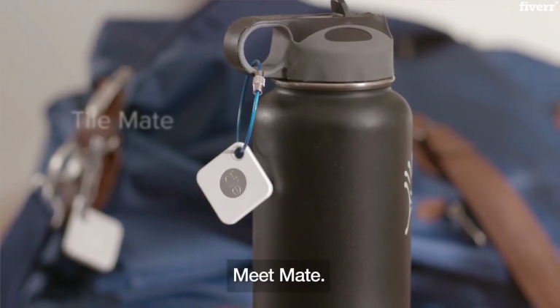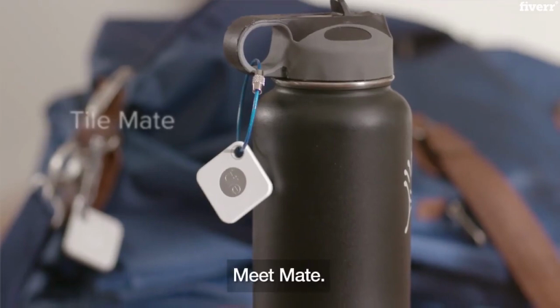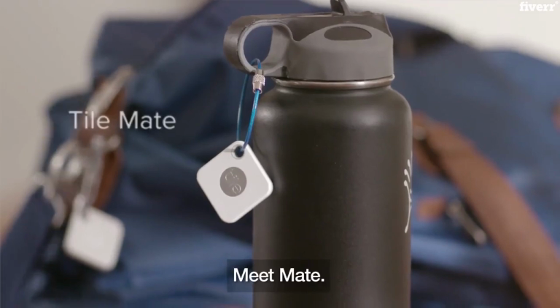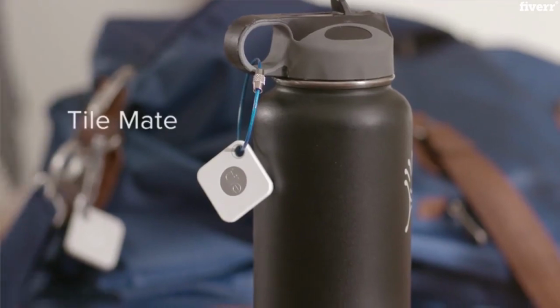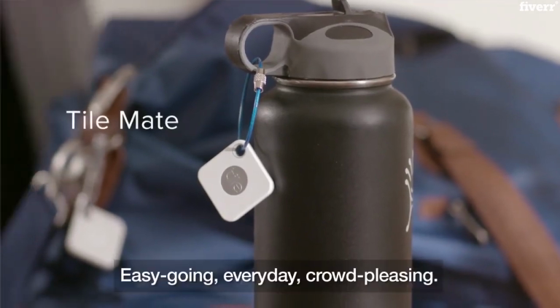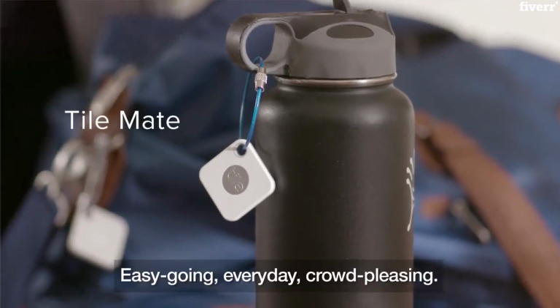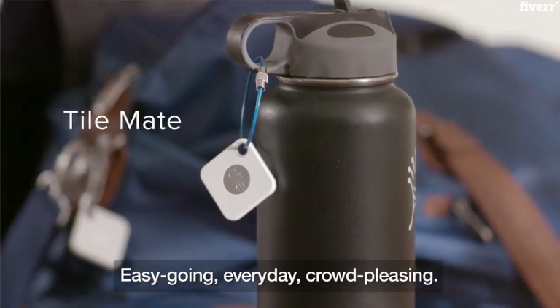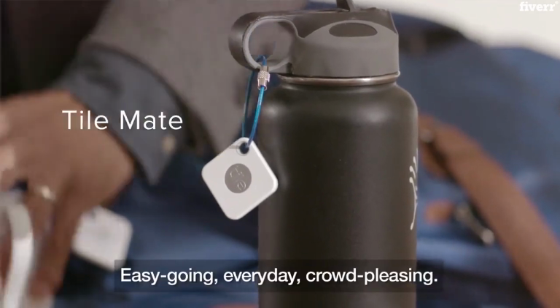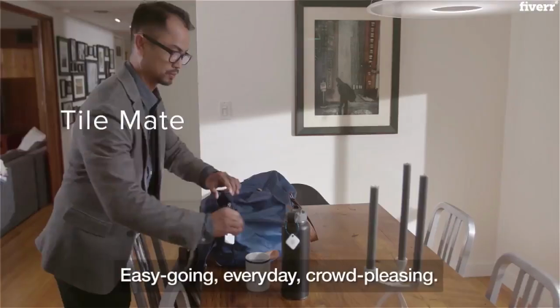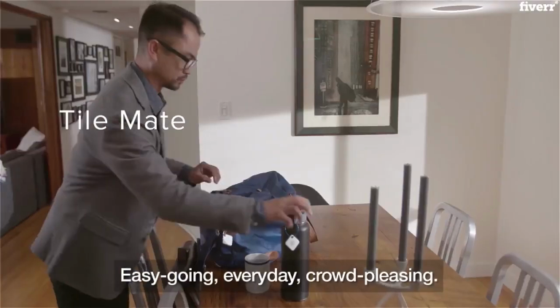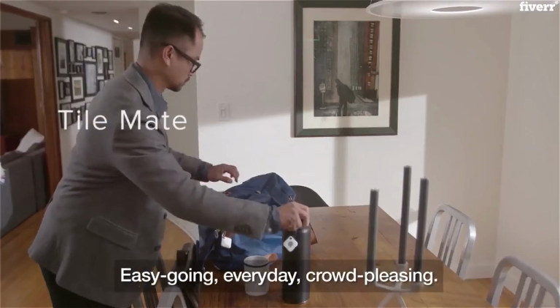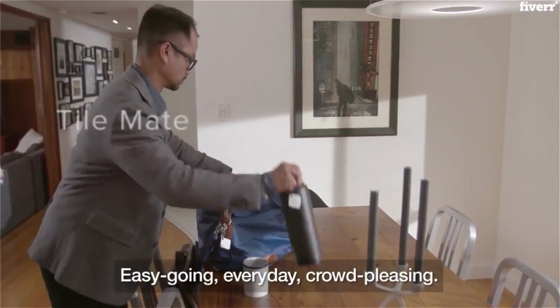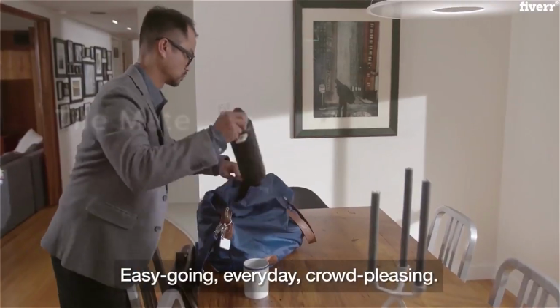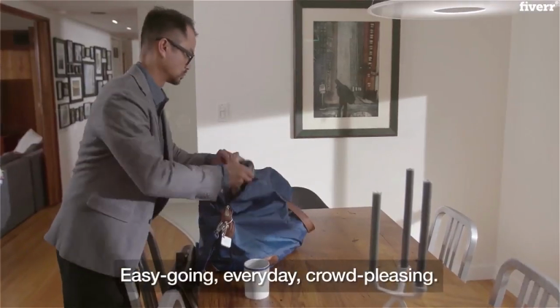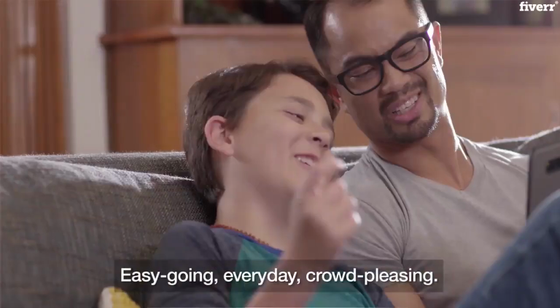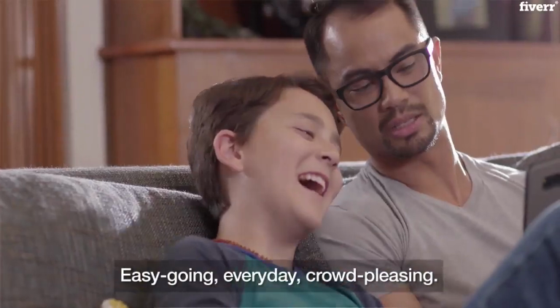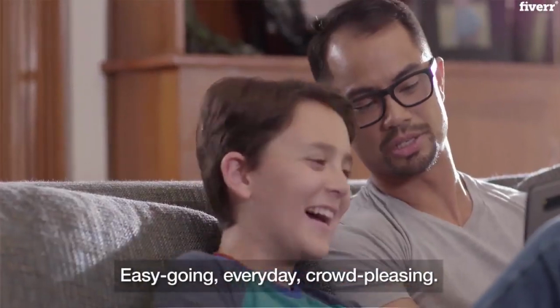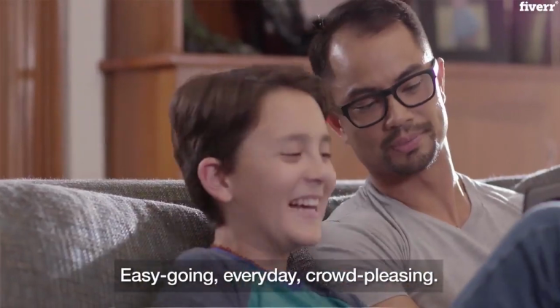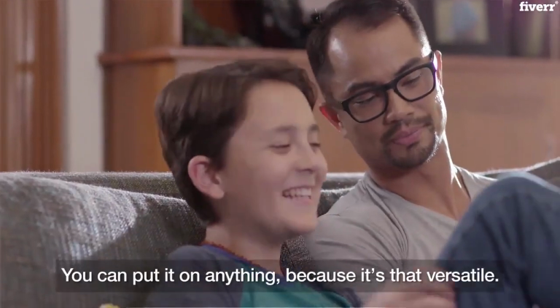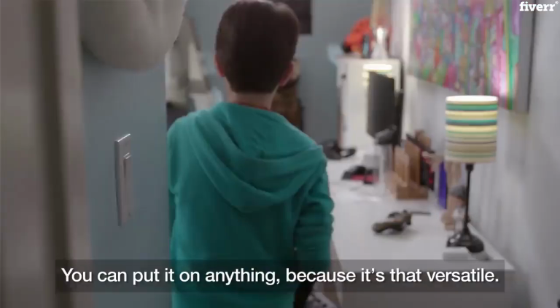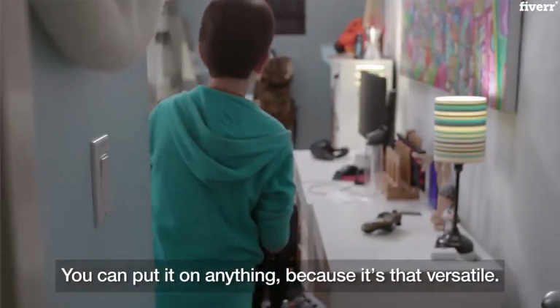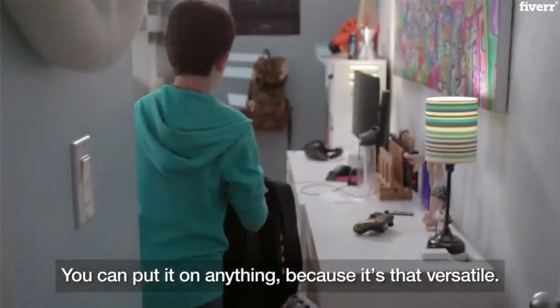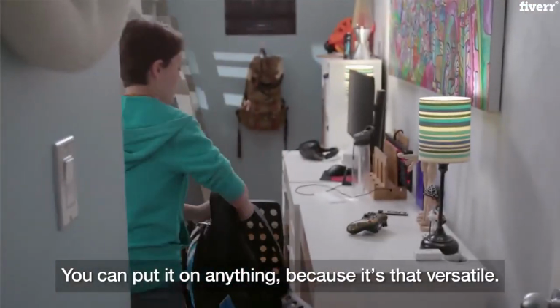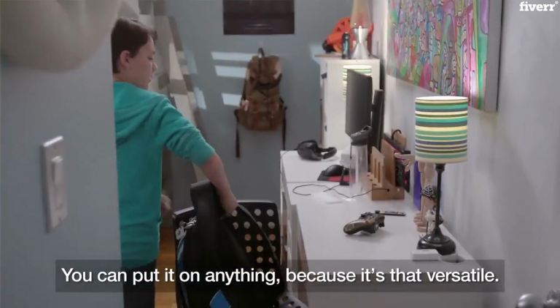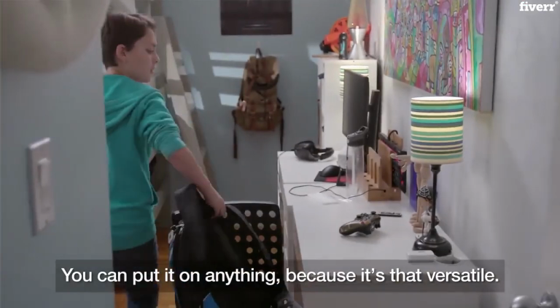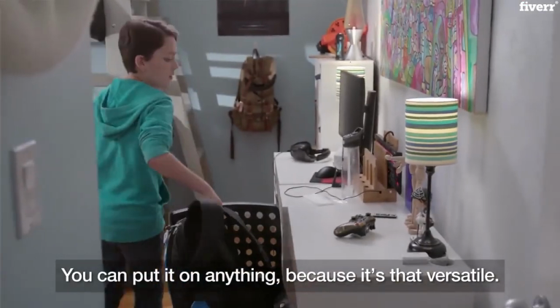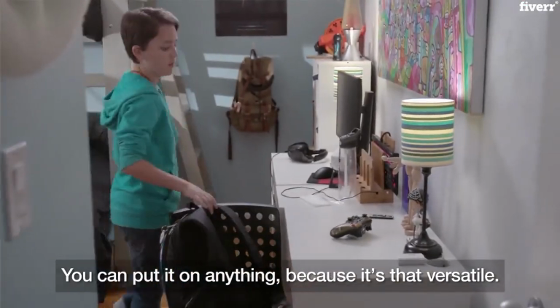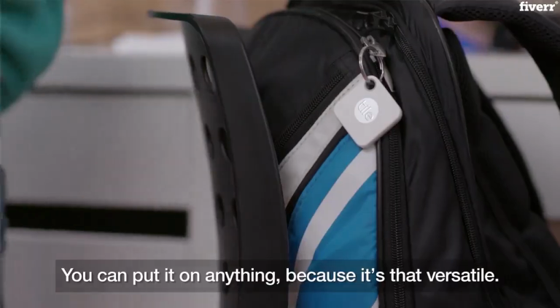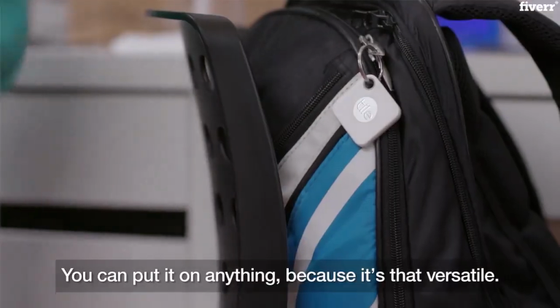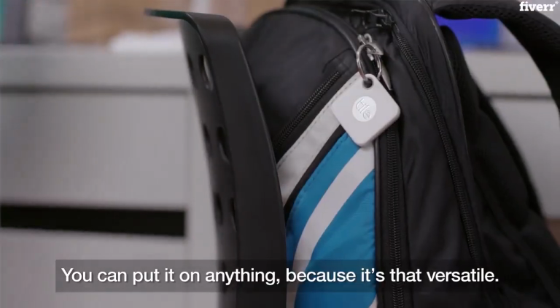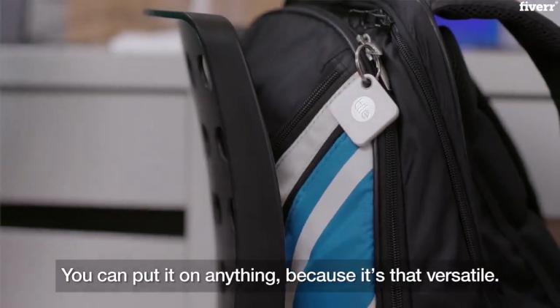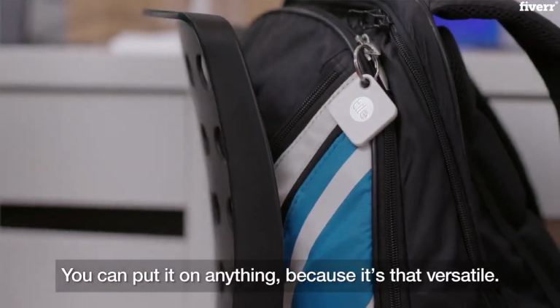Meet the Mate. Easygoing, everyday, crowd-pleasing. You can put it on anything because it's that versatile.